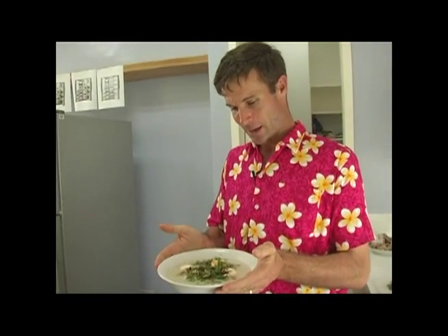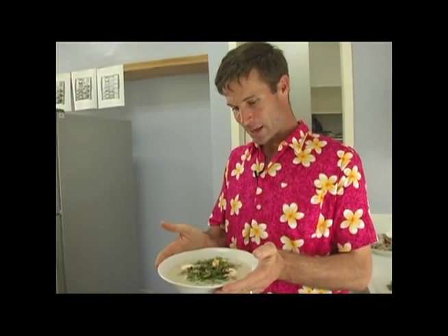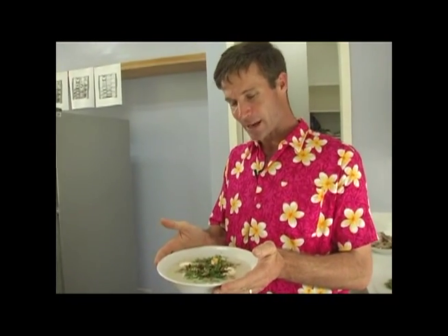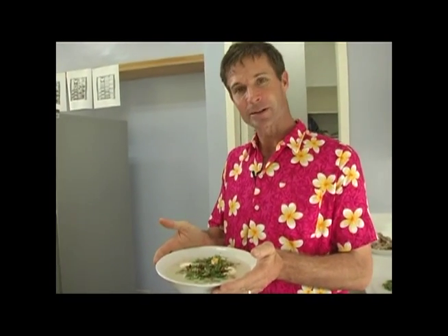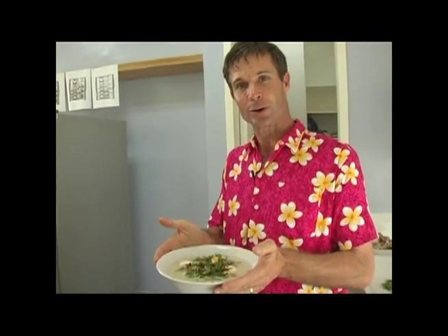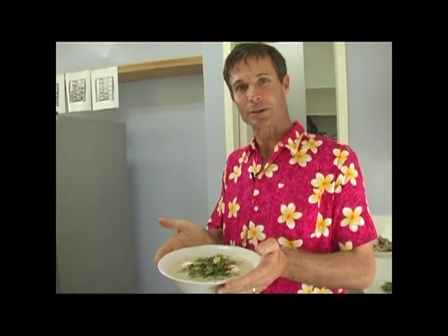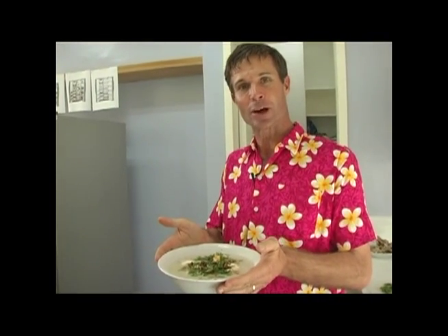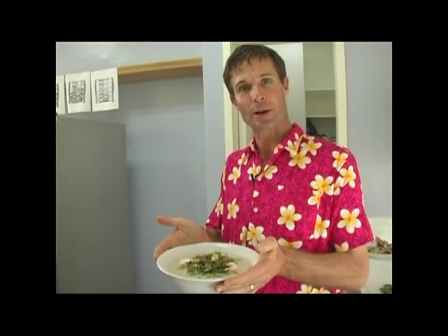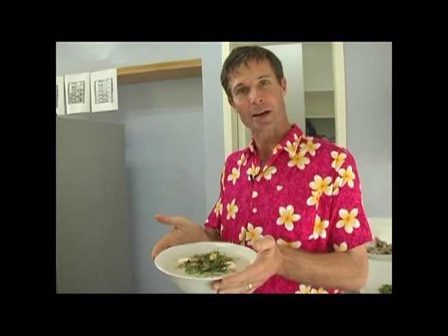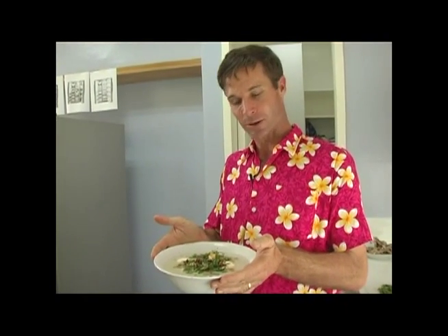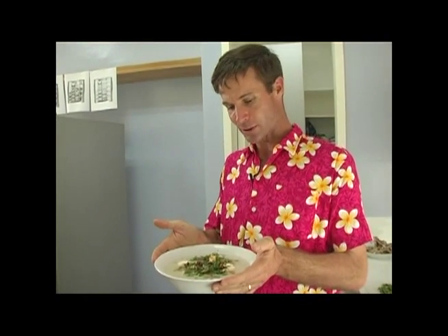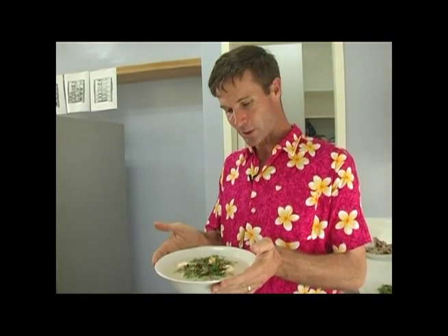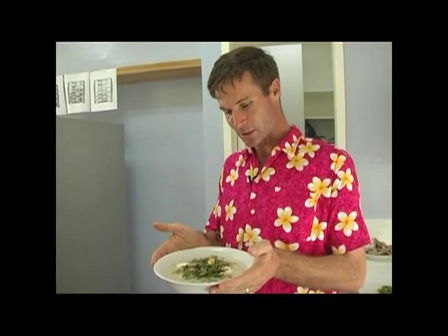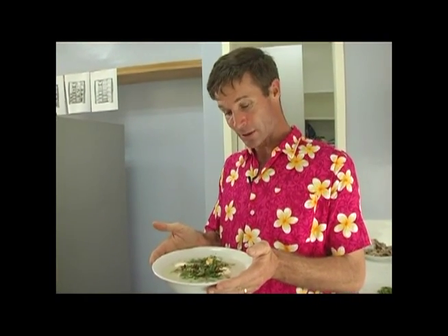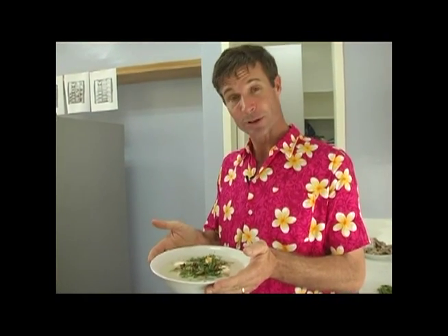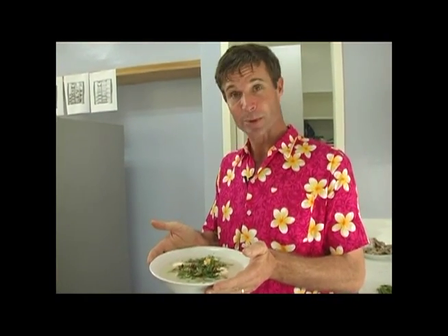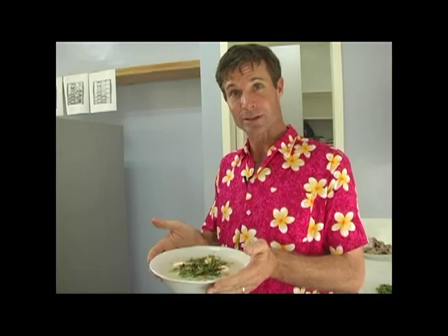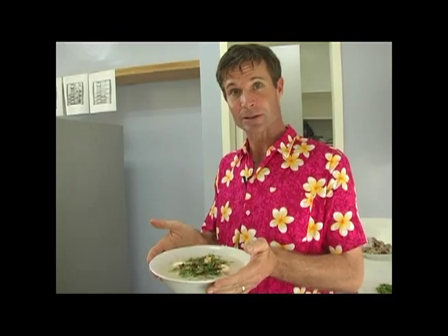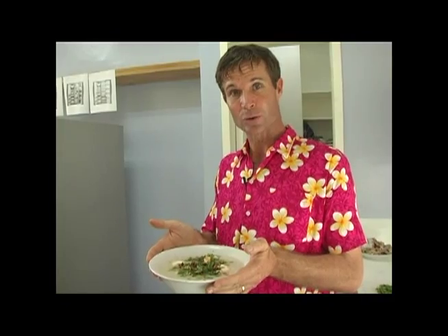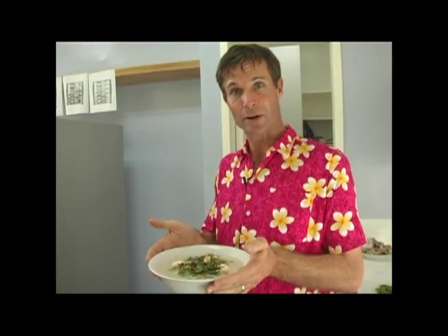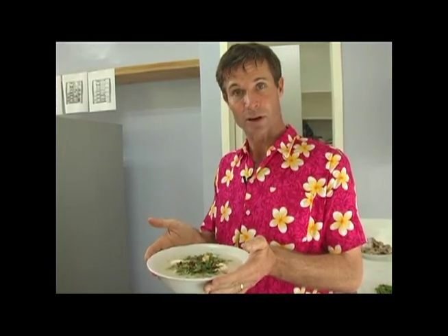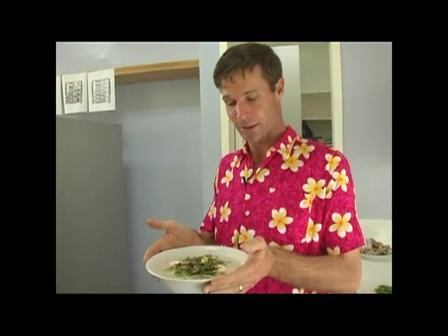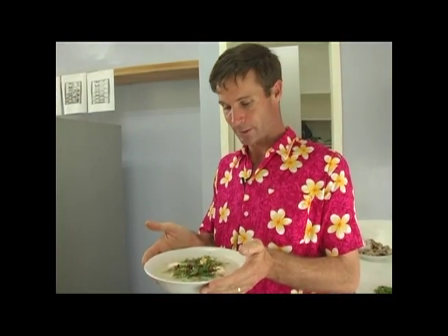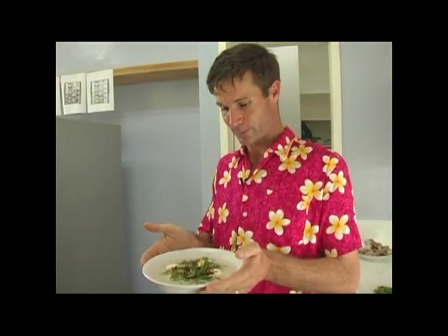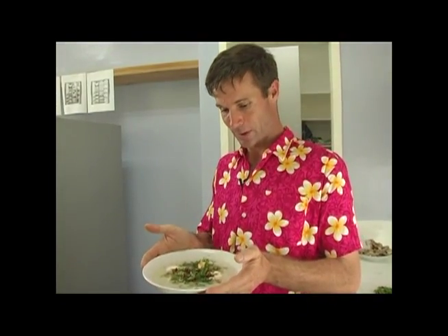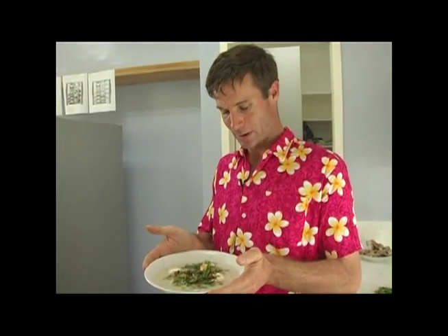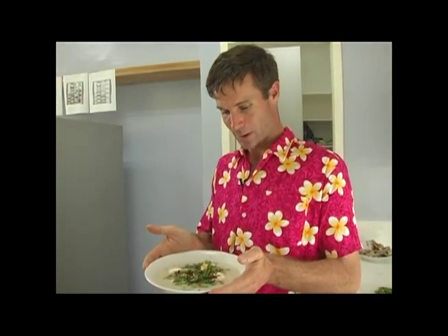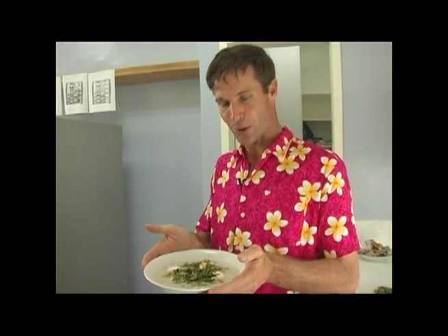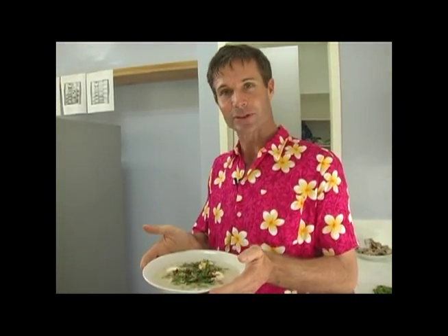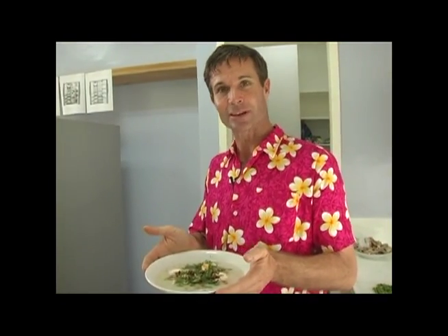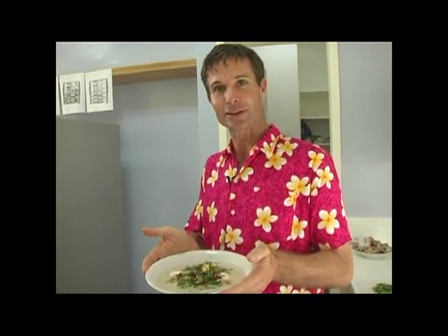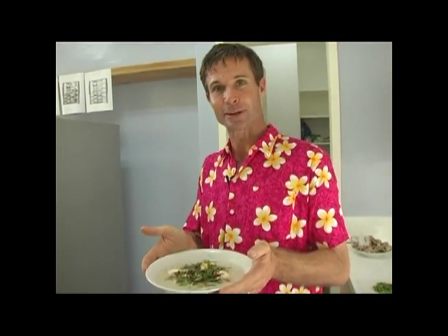In Laos, they call it Kau Pia Kau, which literally means wet rice. A perfect start to your day.